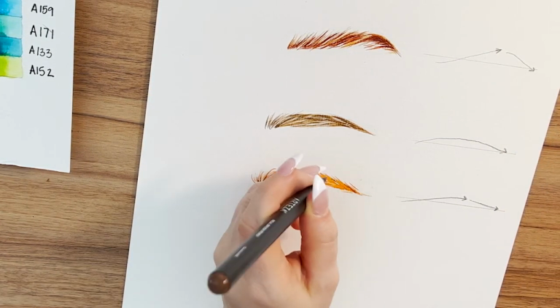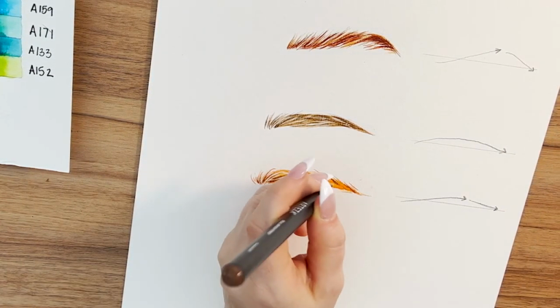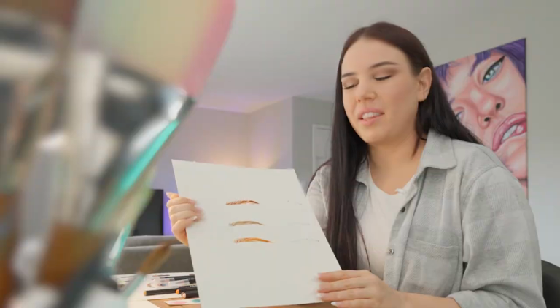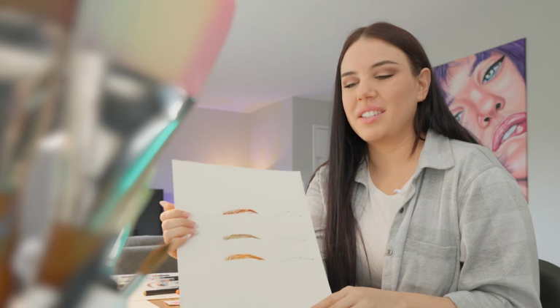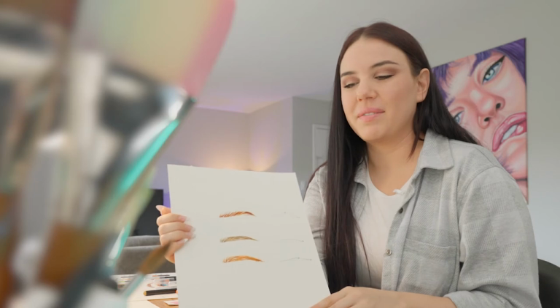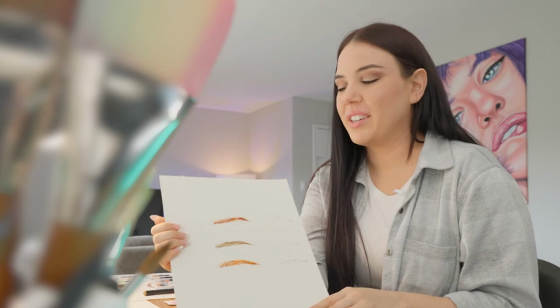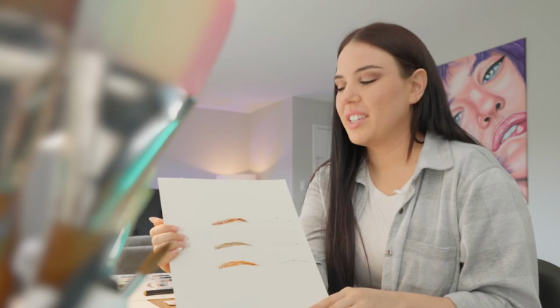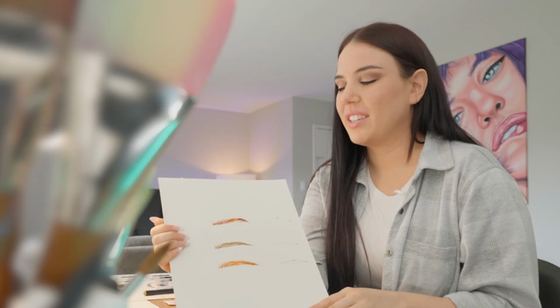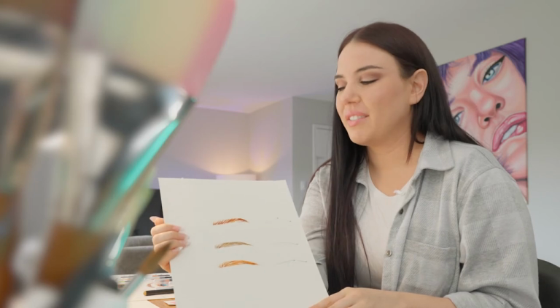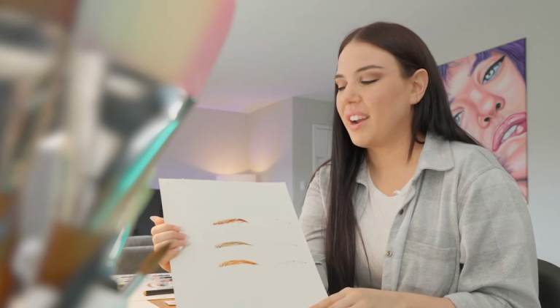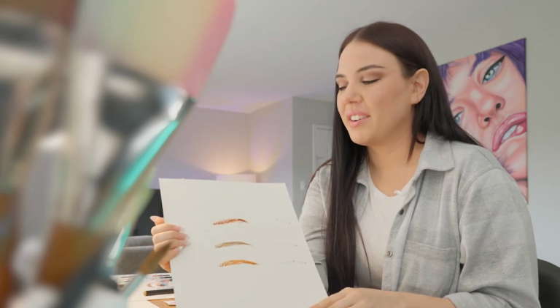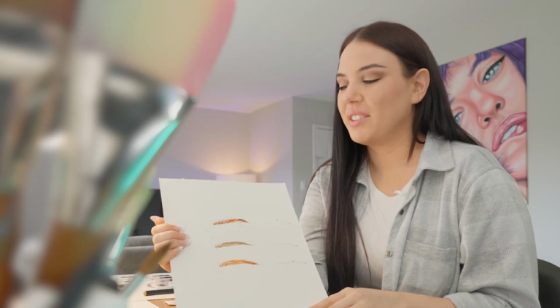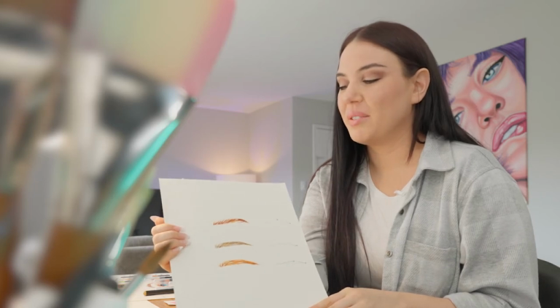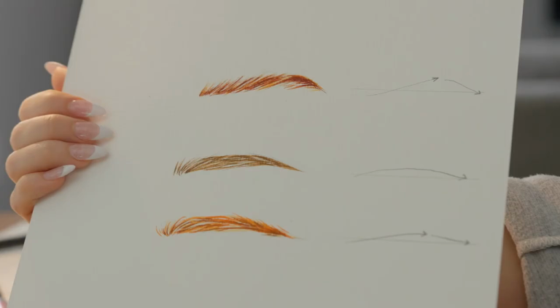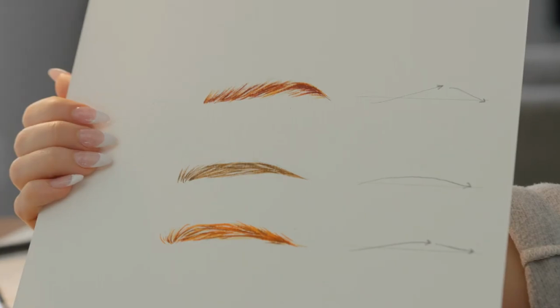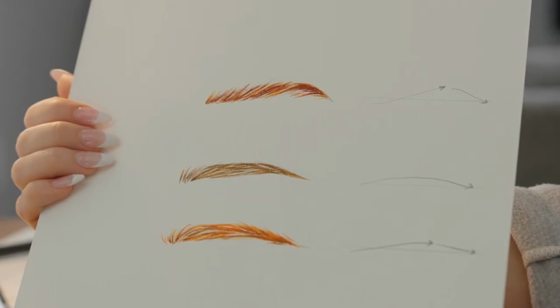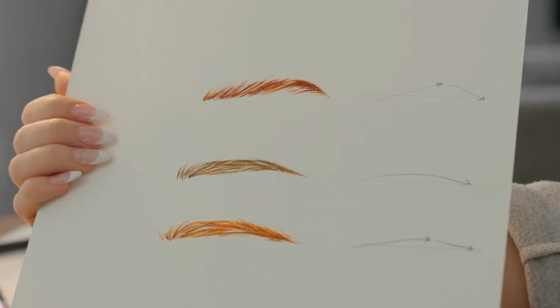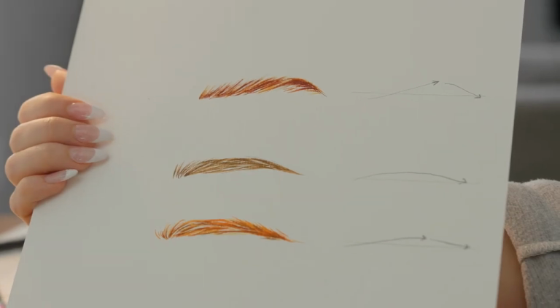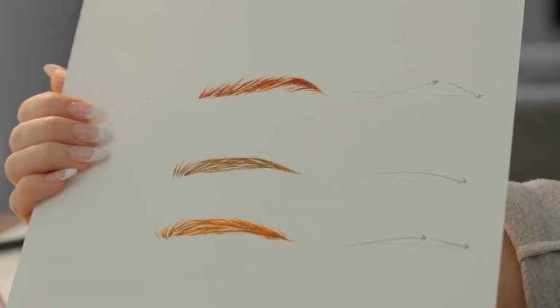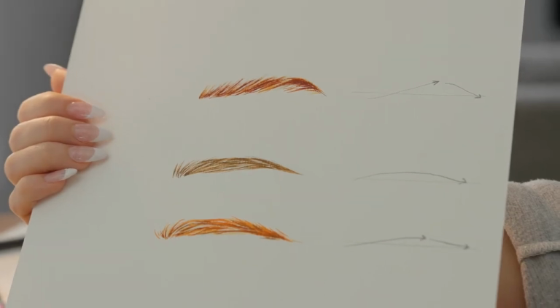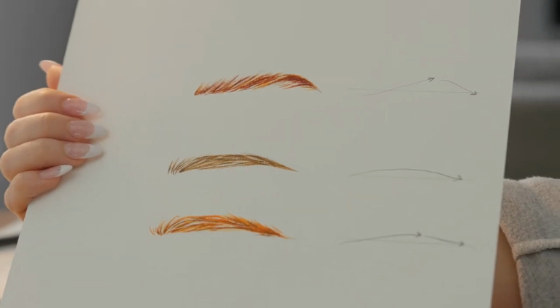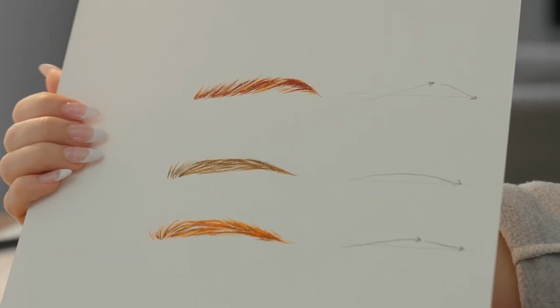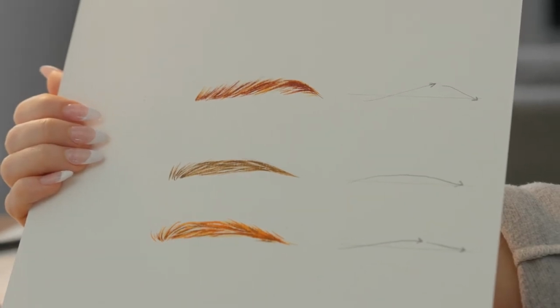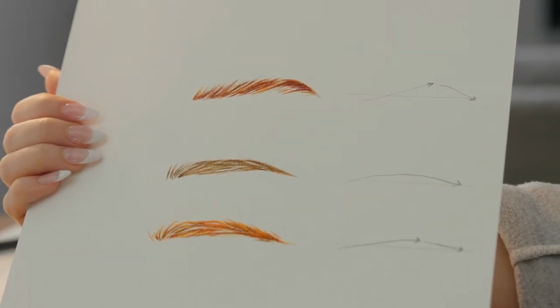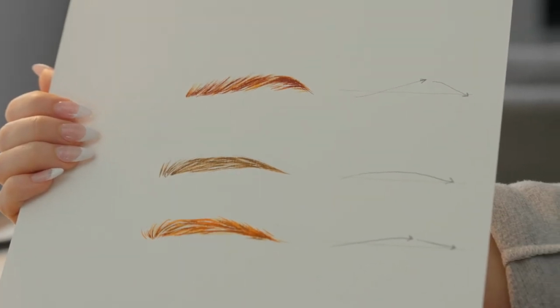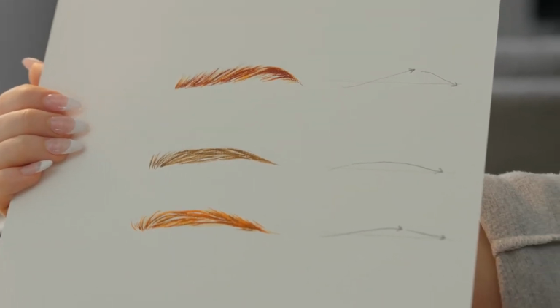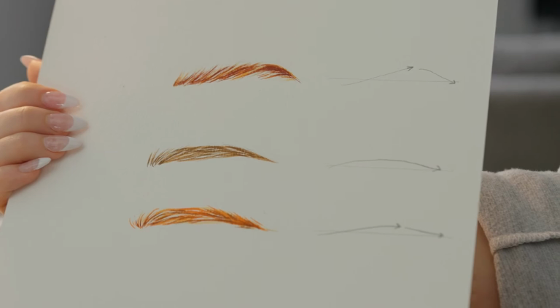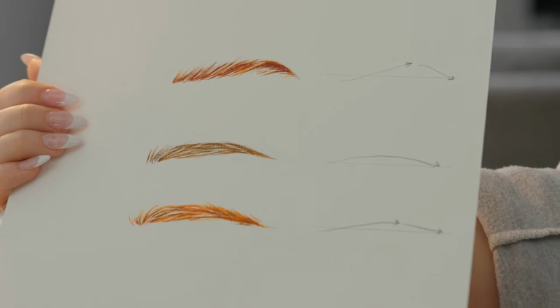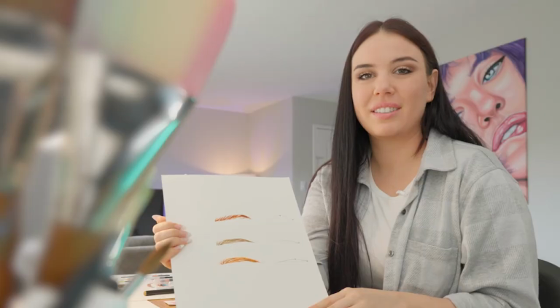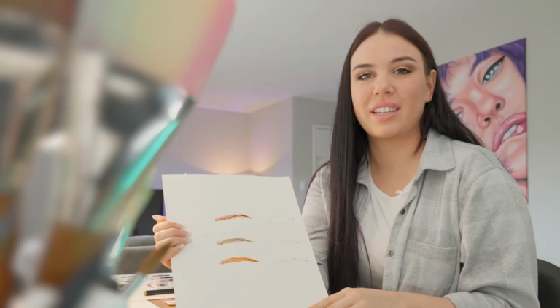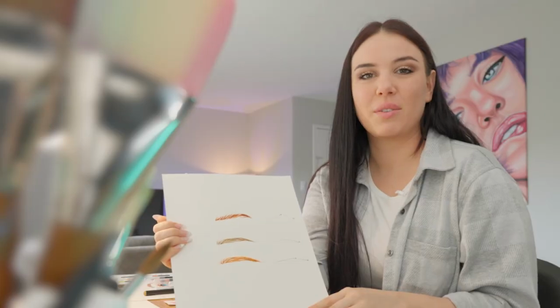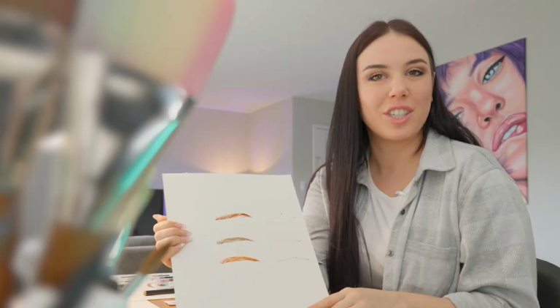This is the final technique for how you make an eyebrow using the Arteza Real Brush Pens. Thanks for watching.